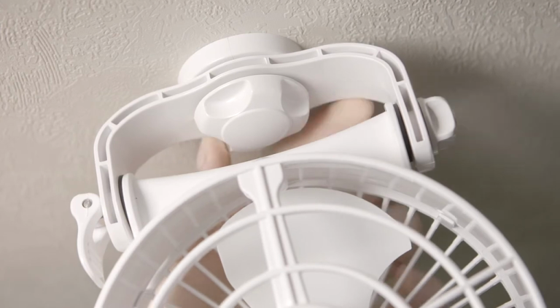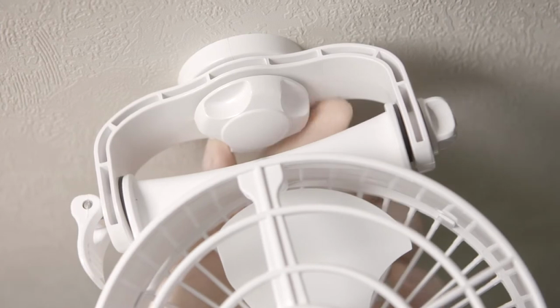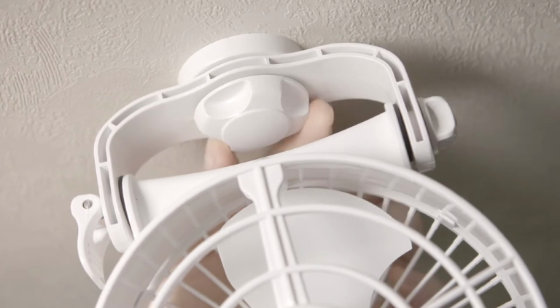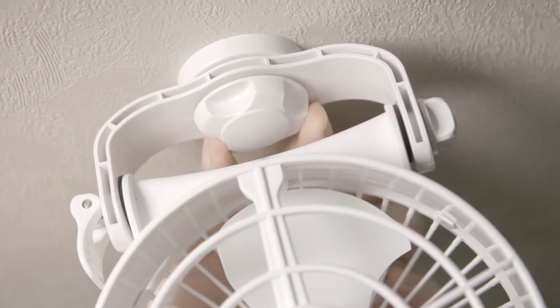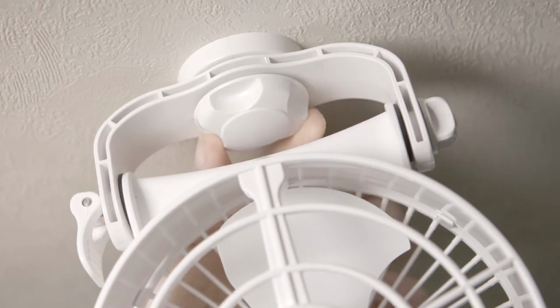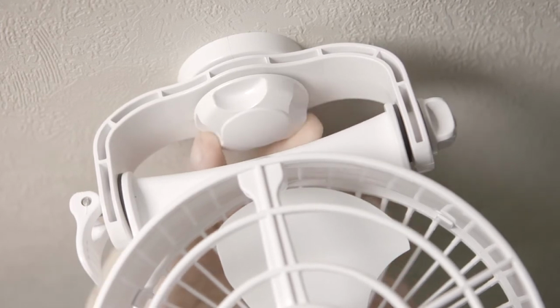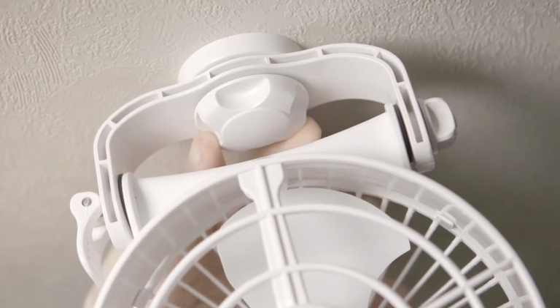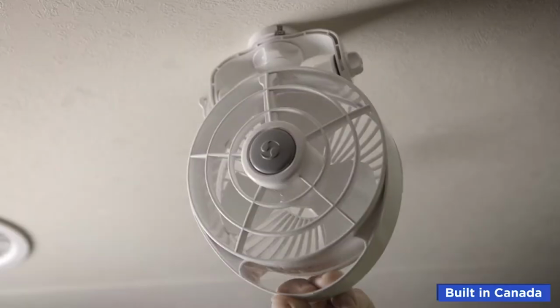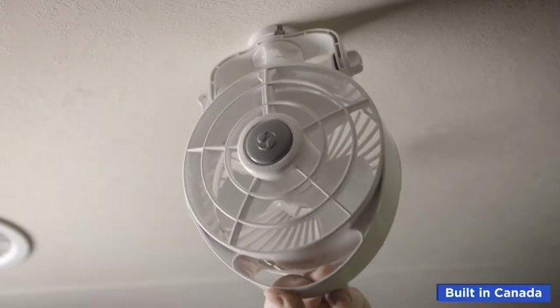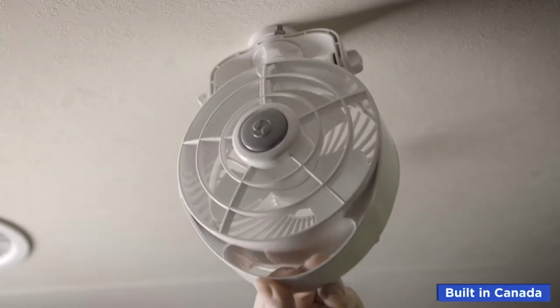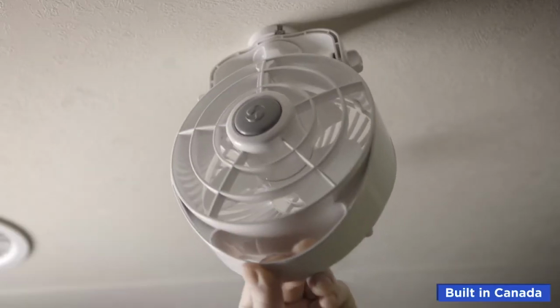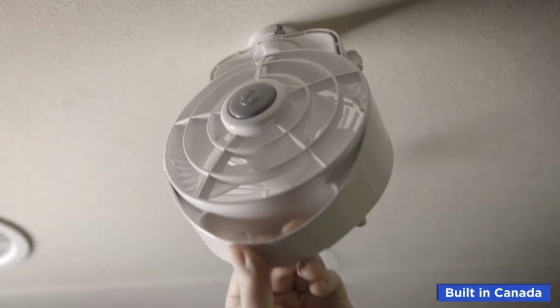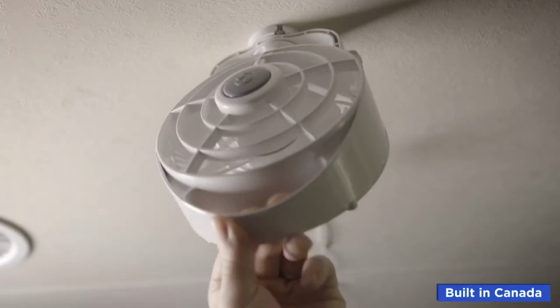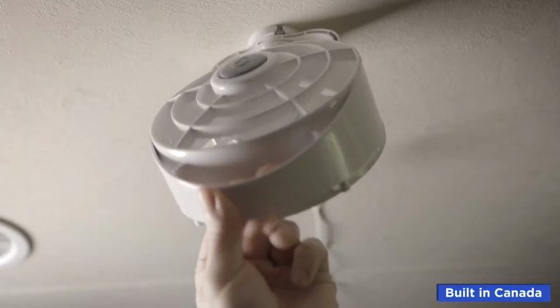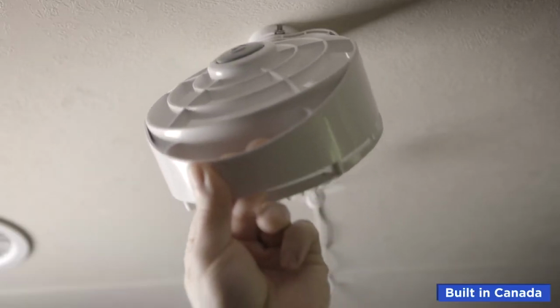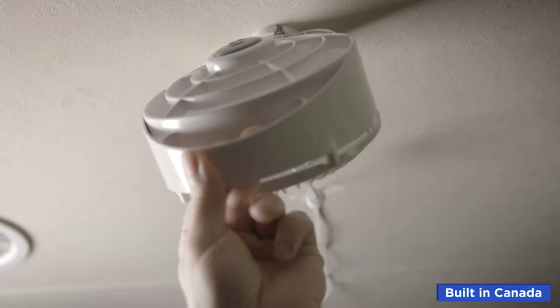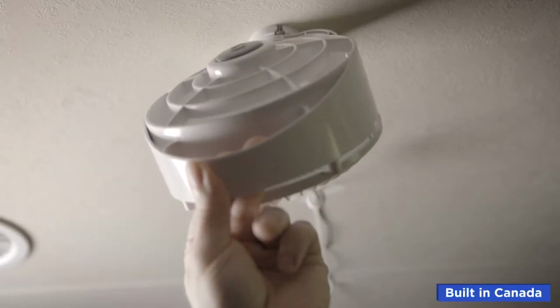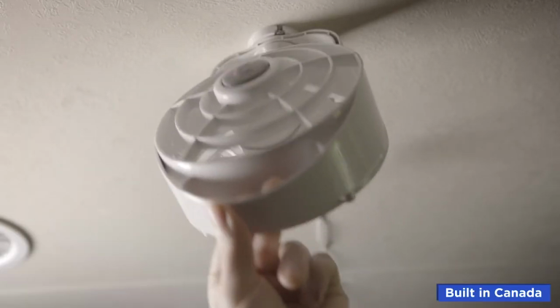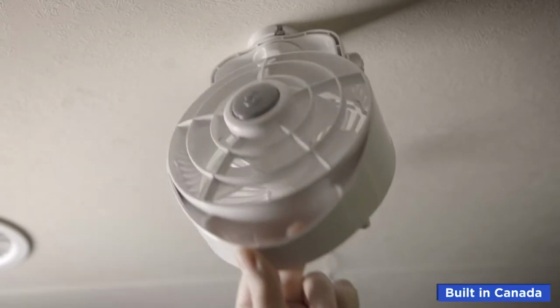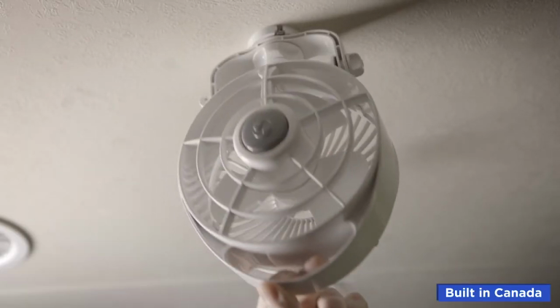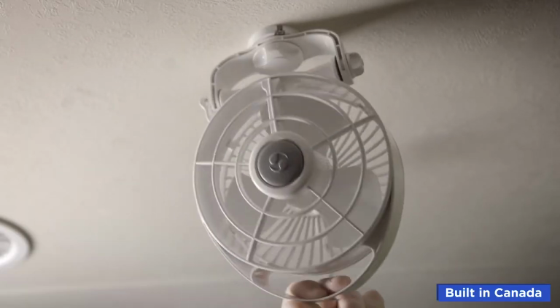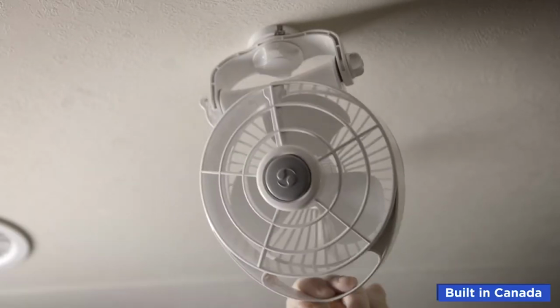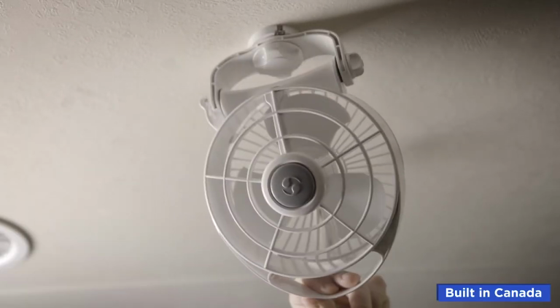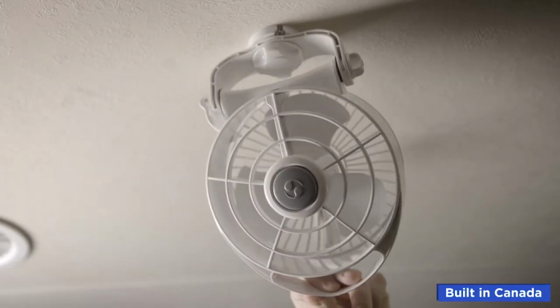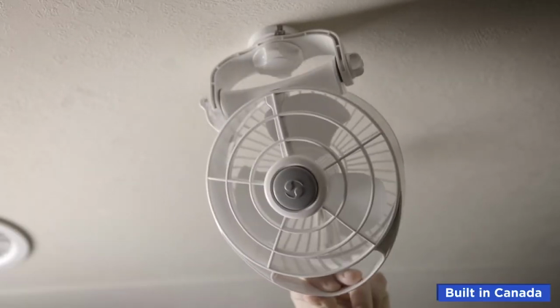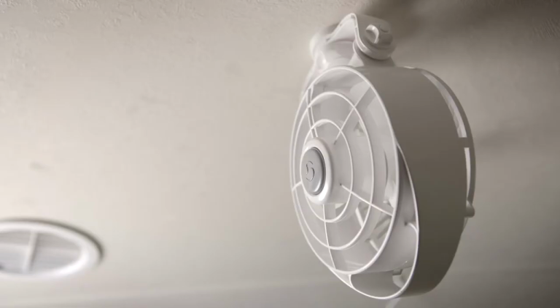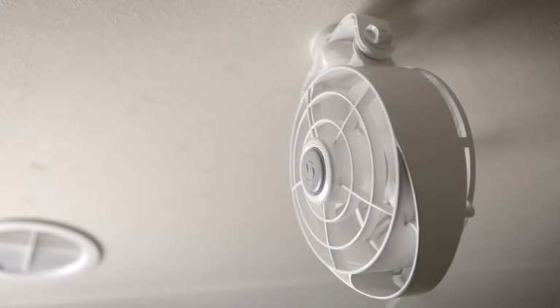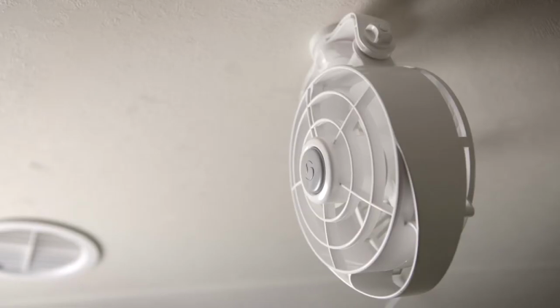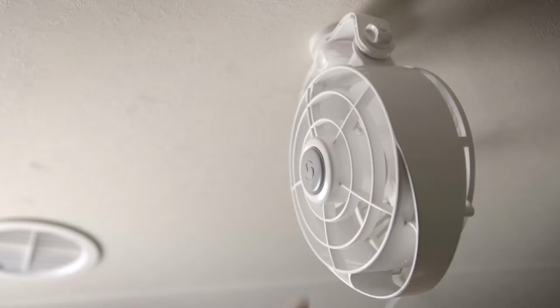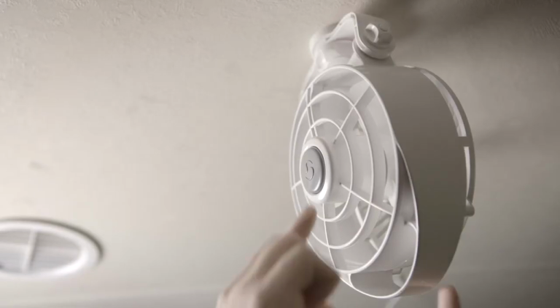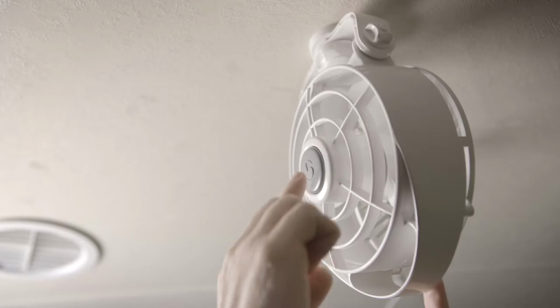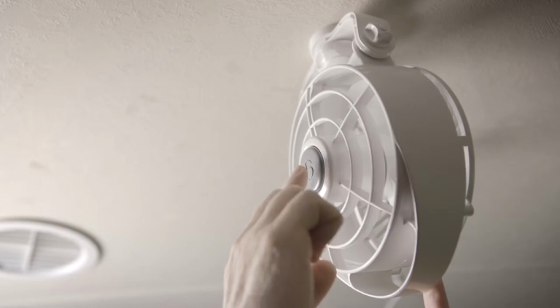Secure the locking cam in position before turning on. Your new Bora fan is now ready to use.